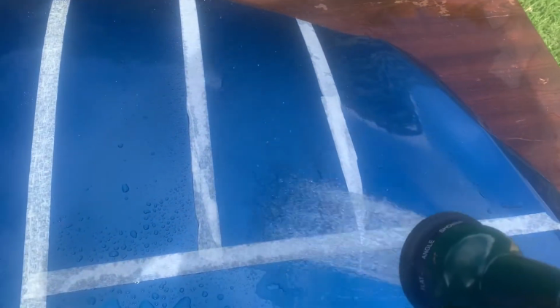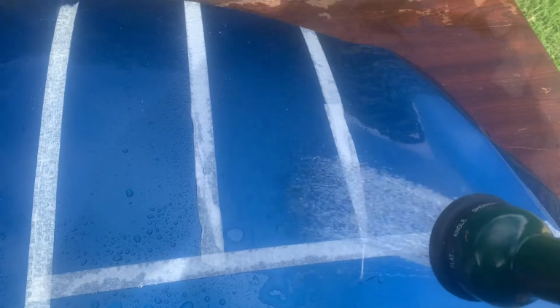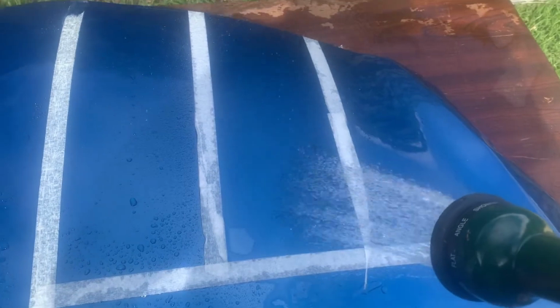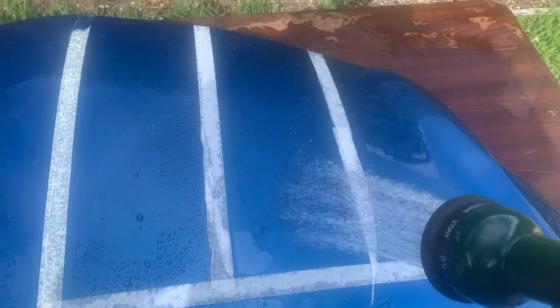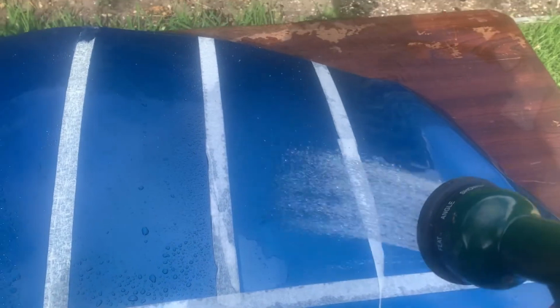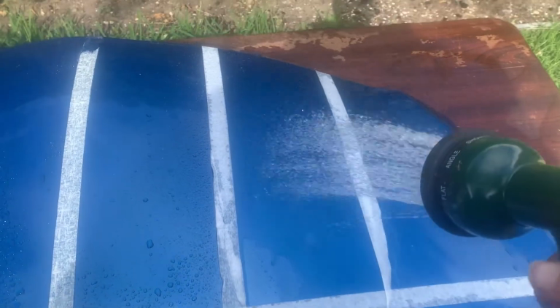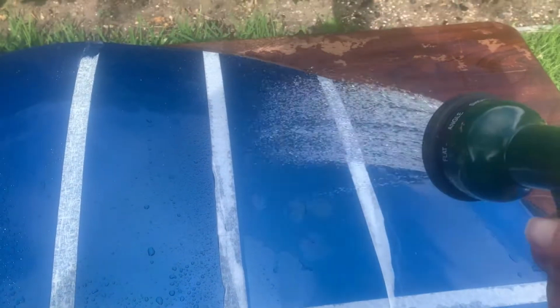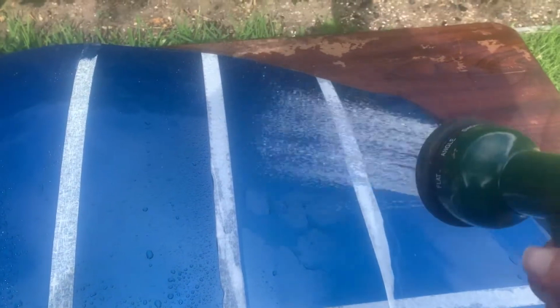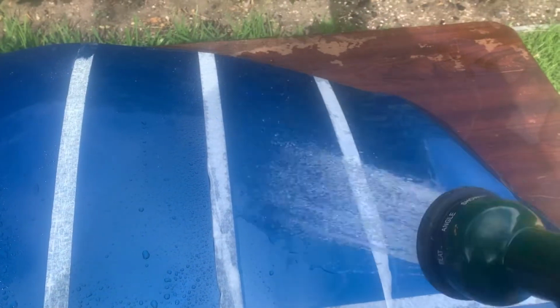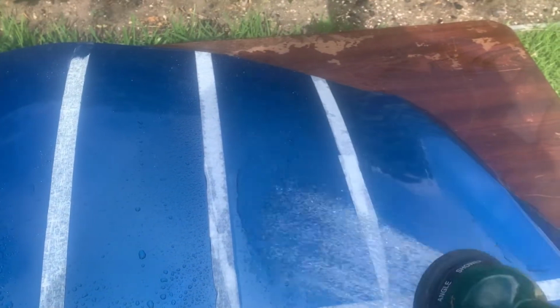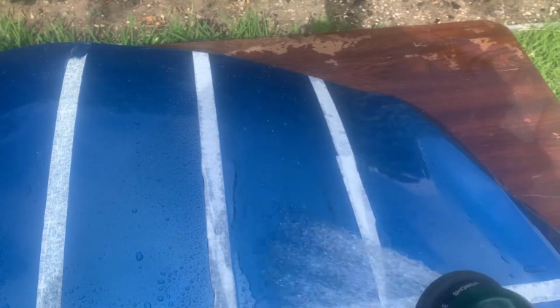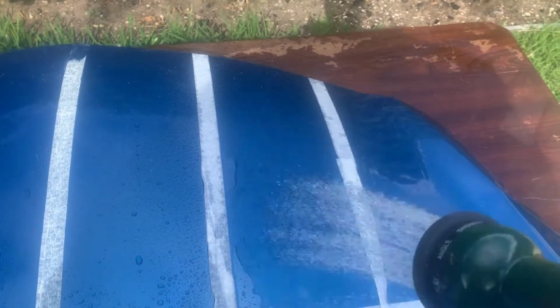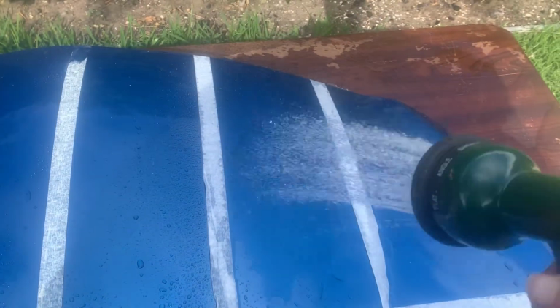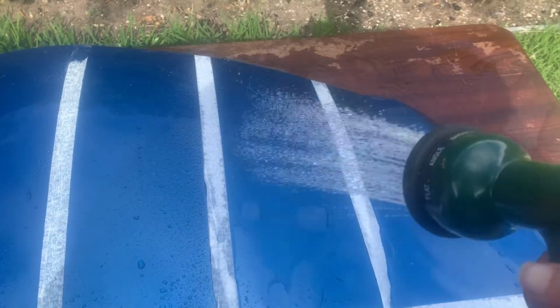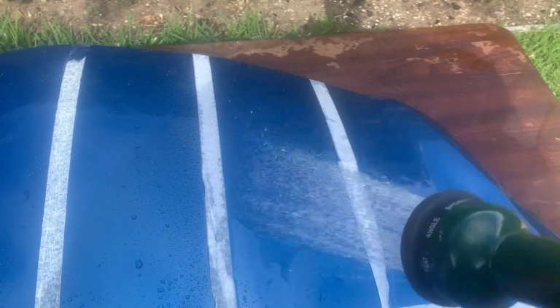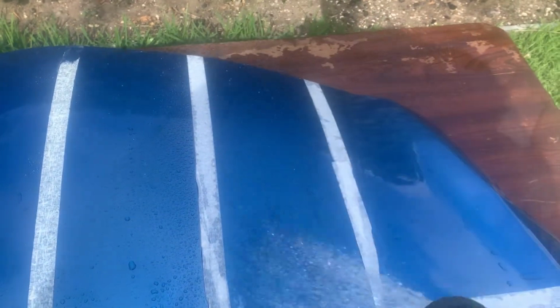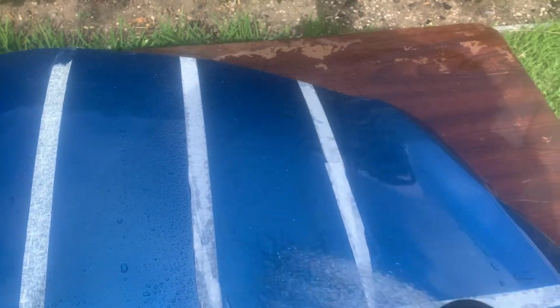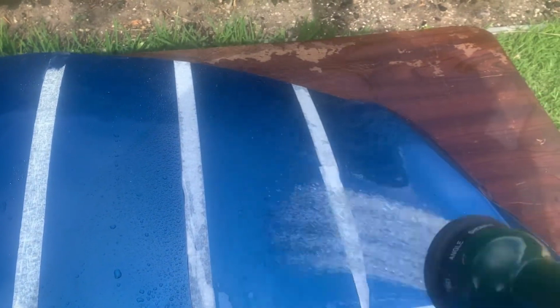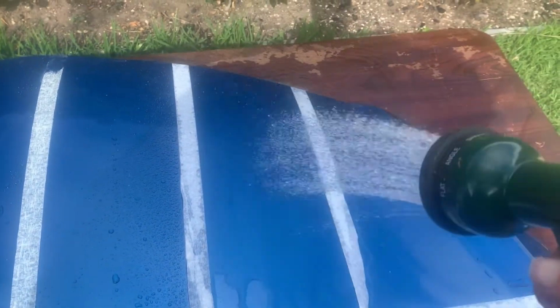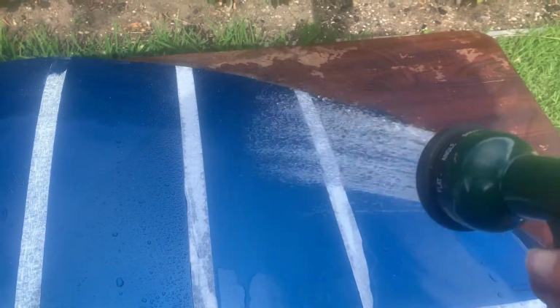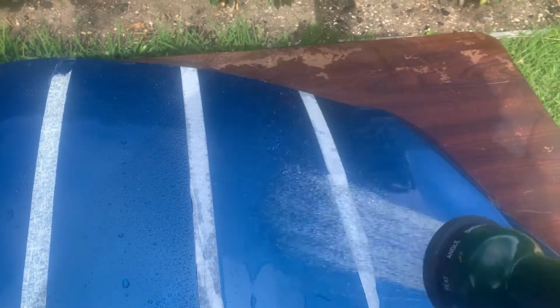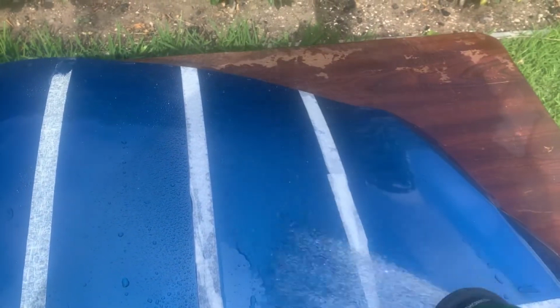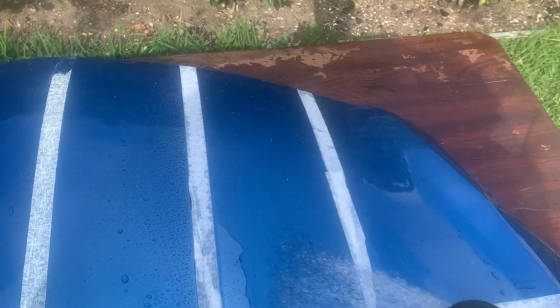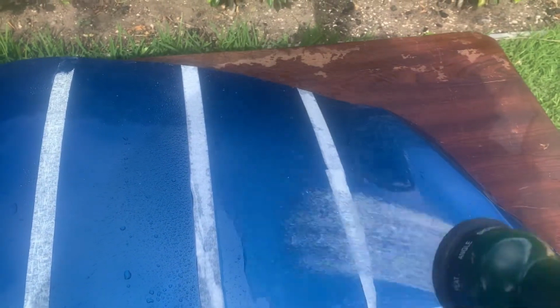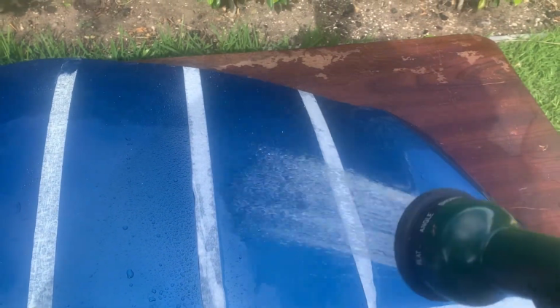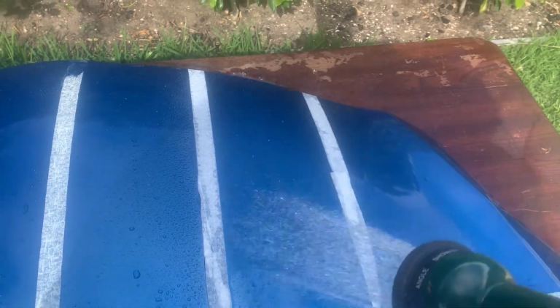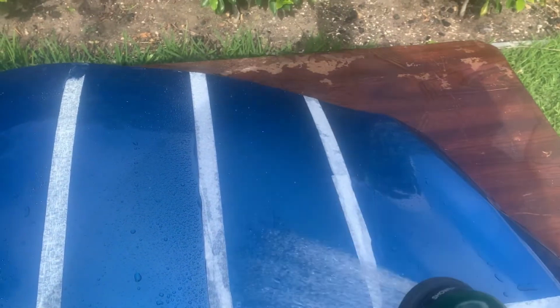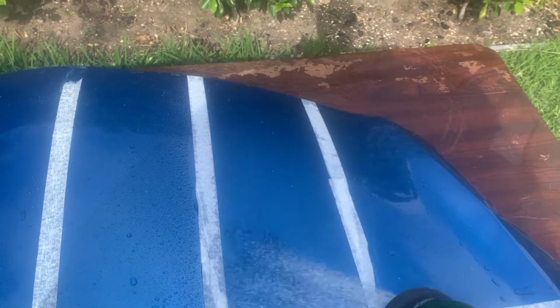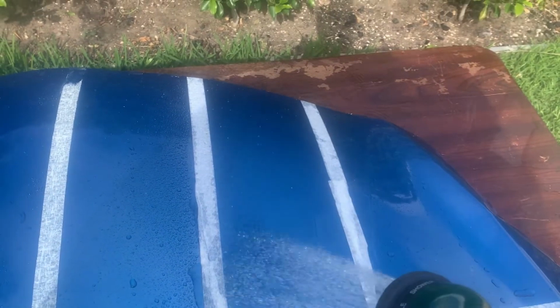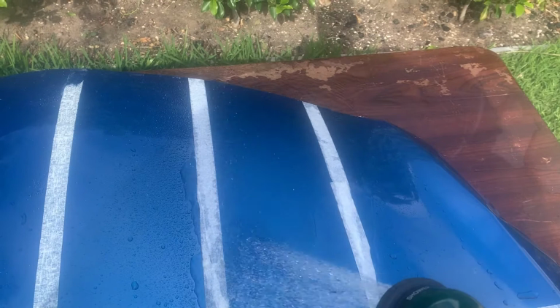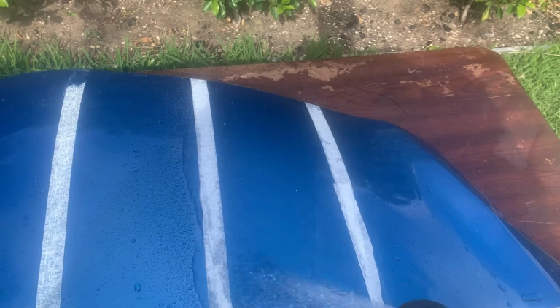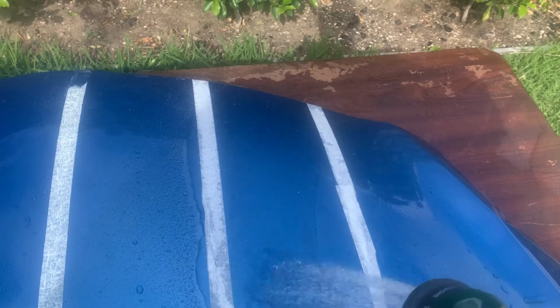Bowden's Own Bead Machine is up next. It's still very hard to flood the panel and the shading is very strong with this one as well.